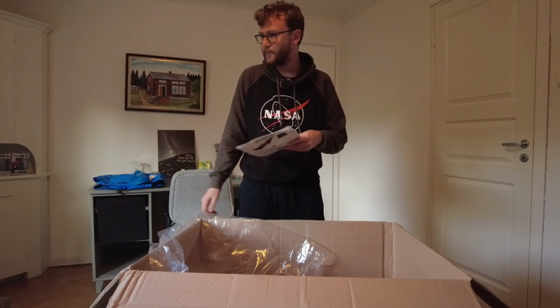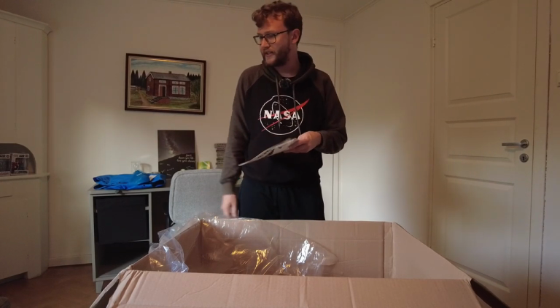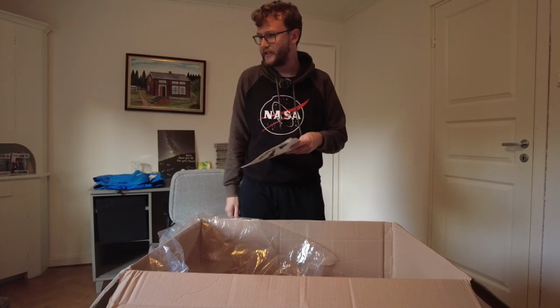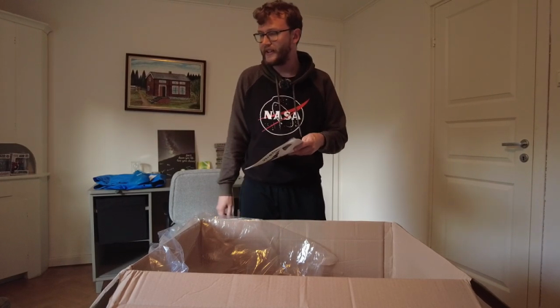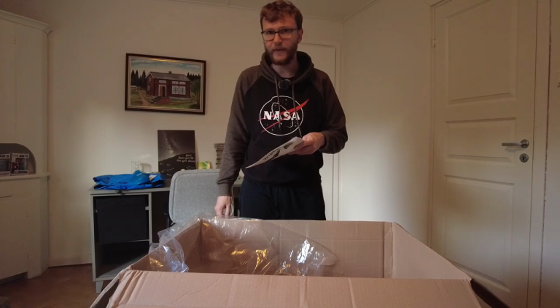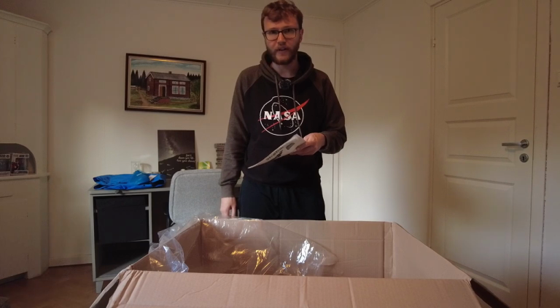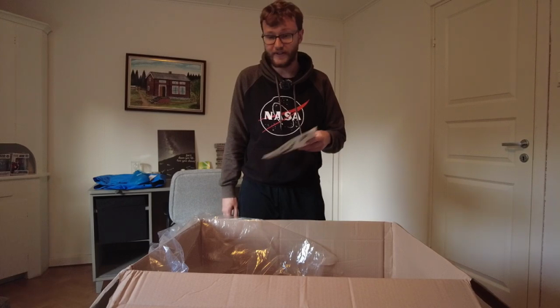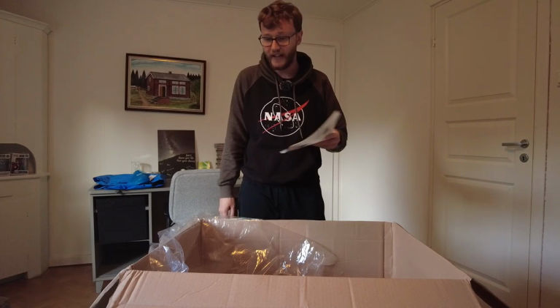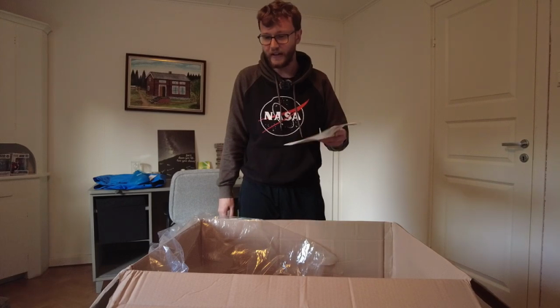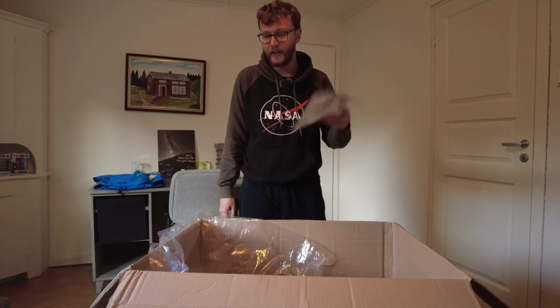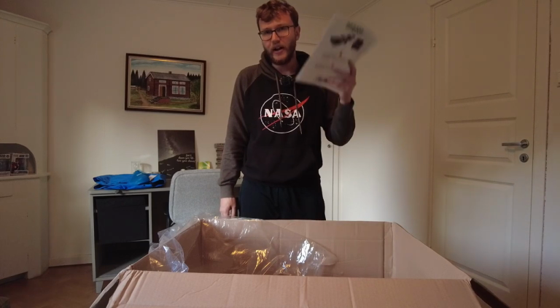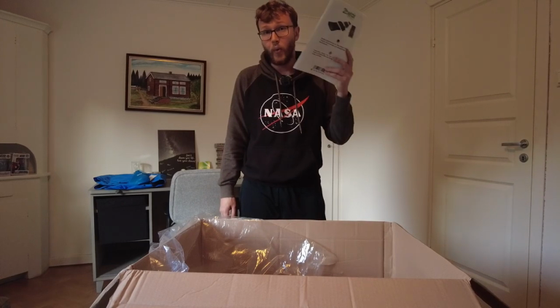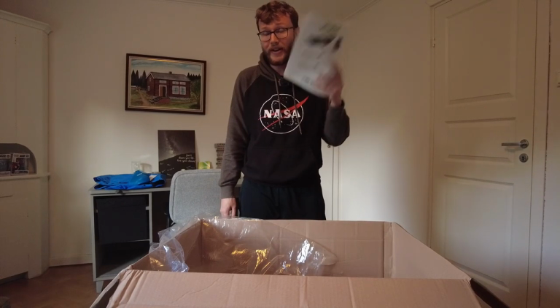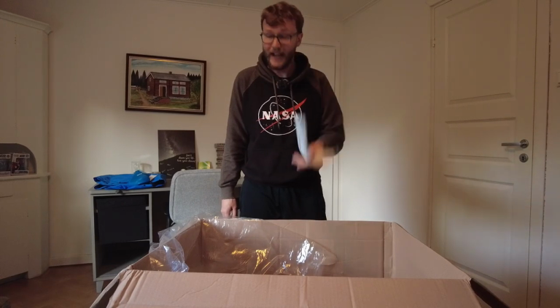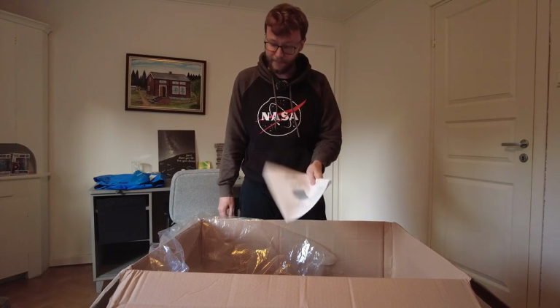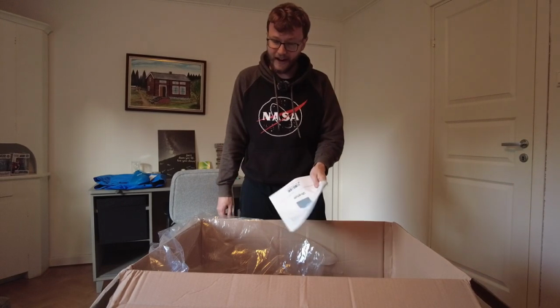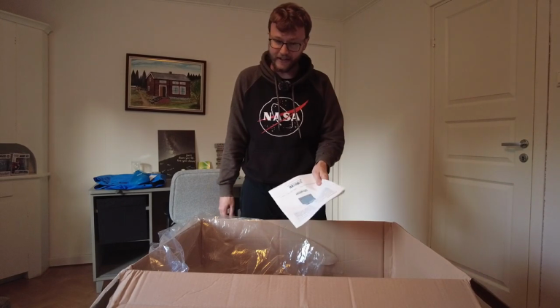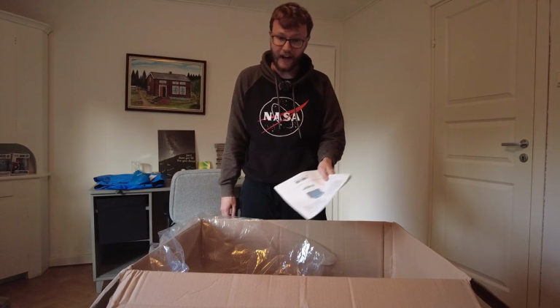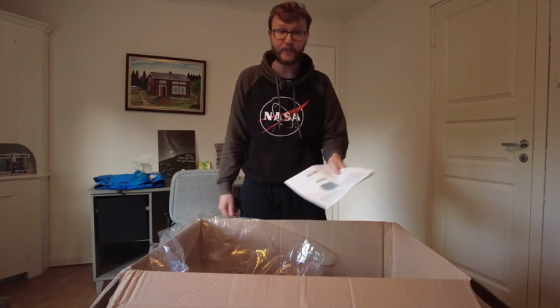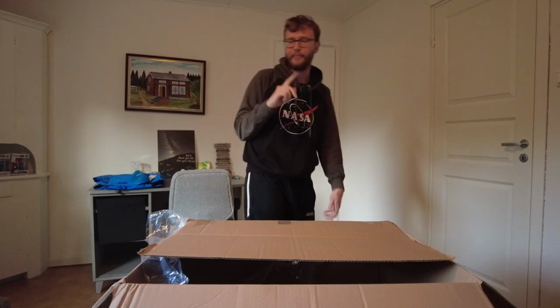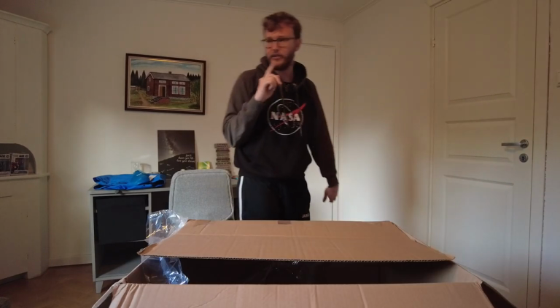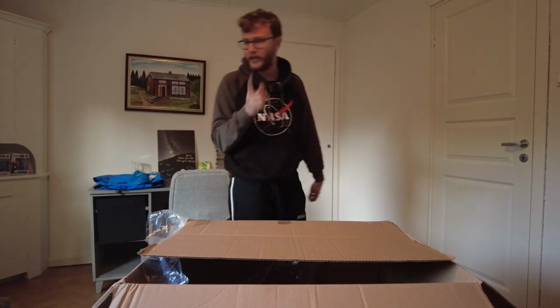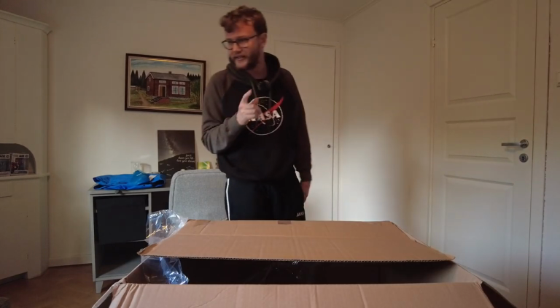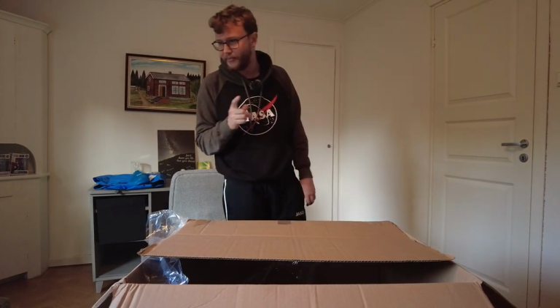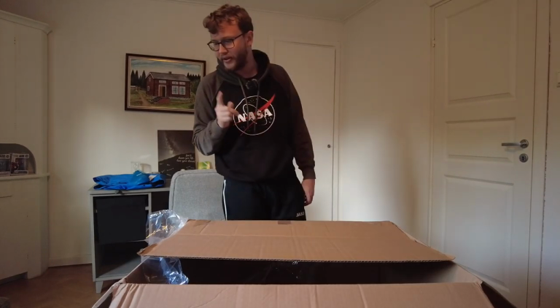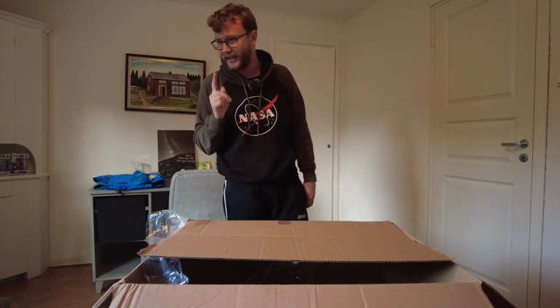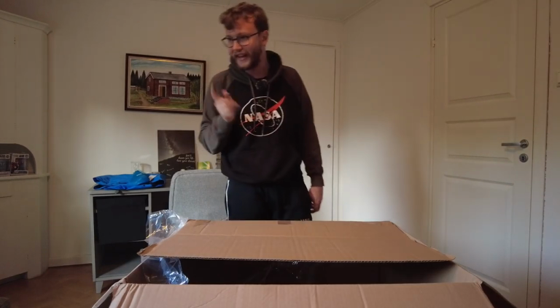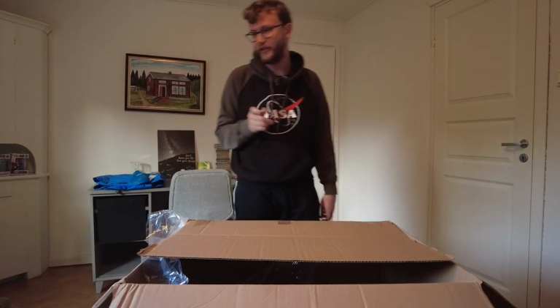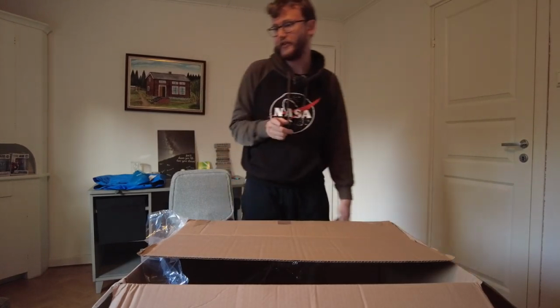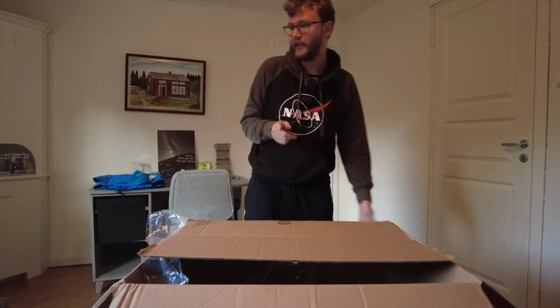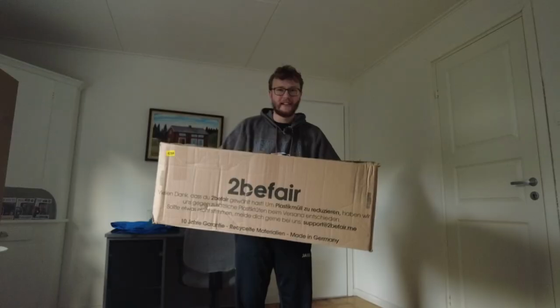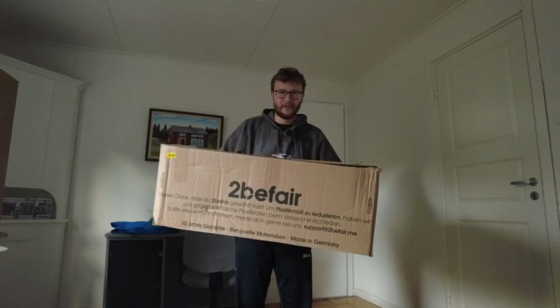Unfortunately the velcro stickers are only for the driver's position. I'd really appreciate if they included them for every position — I honestly don't think they'd be expensive to include. That is a bit sad, but we'll see how it goes. I'm putting everything down in a good position and then we'll wait for the next package.